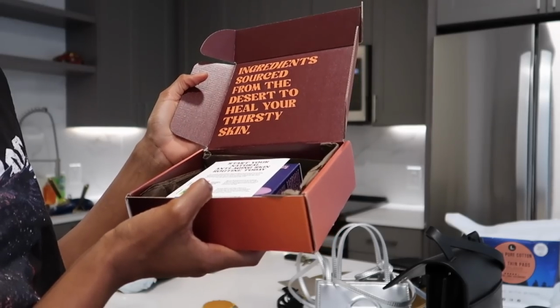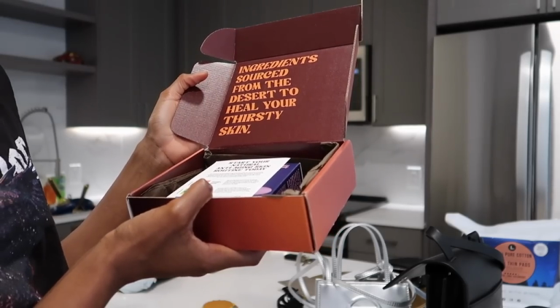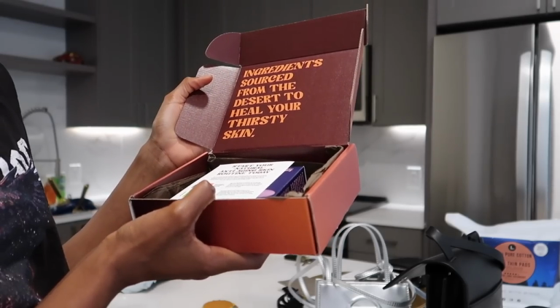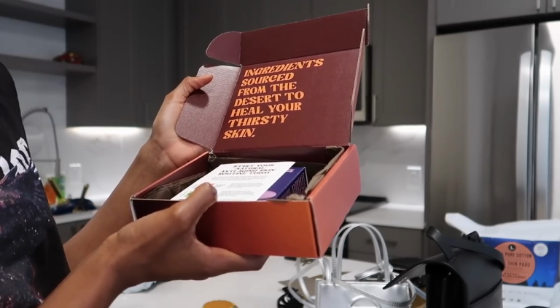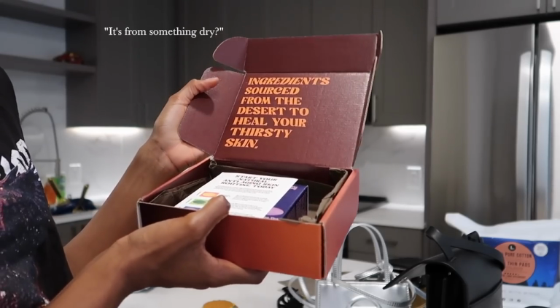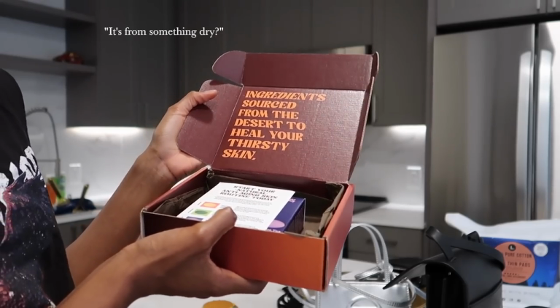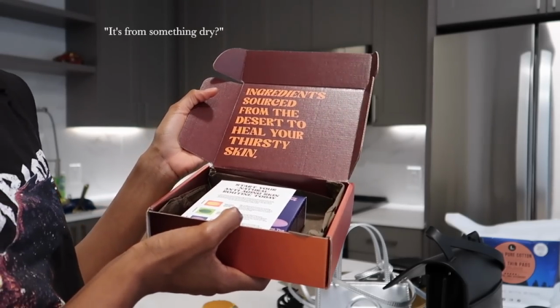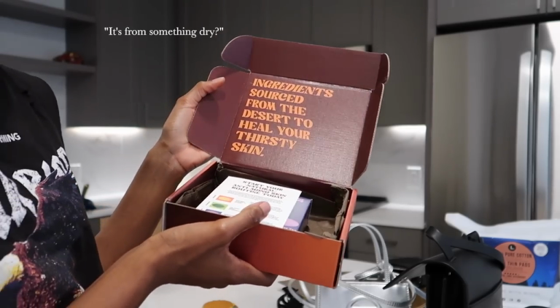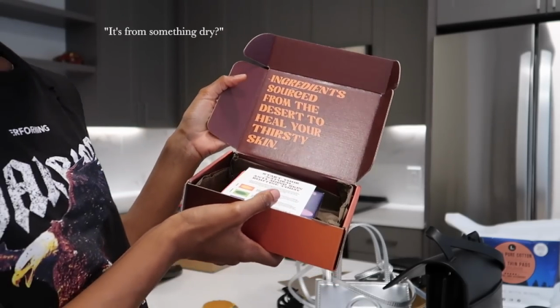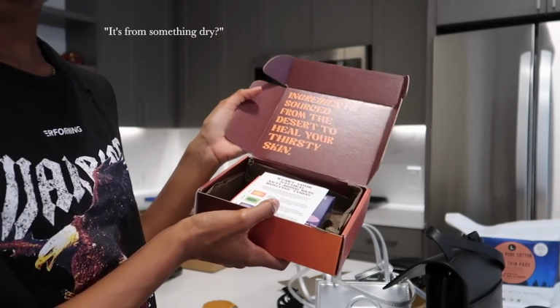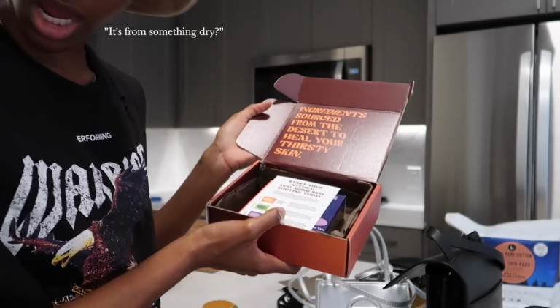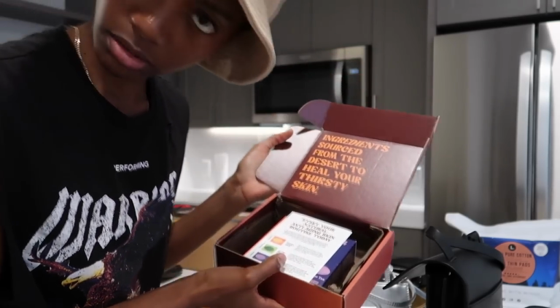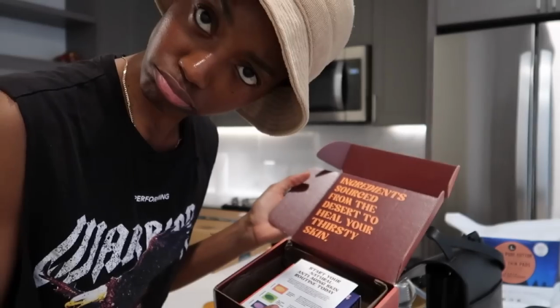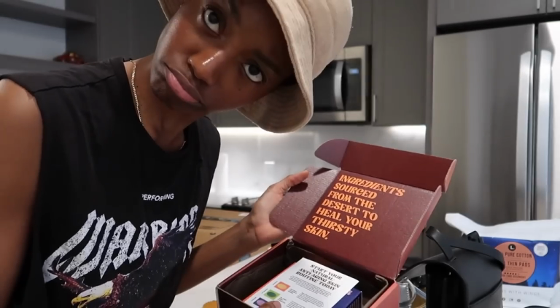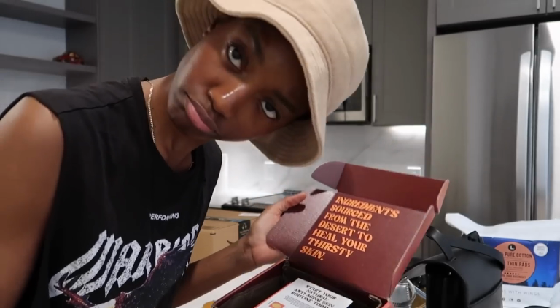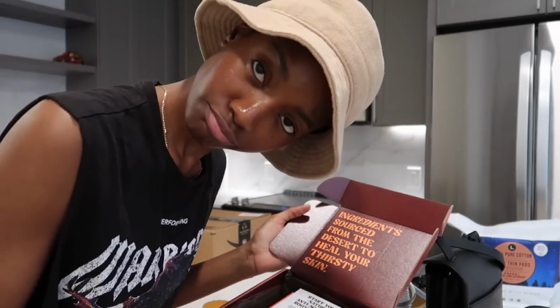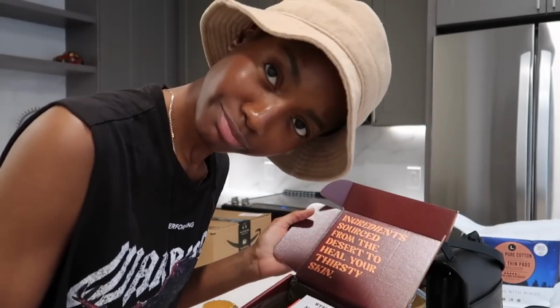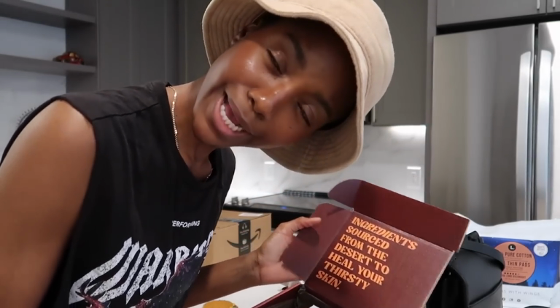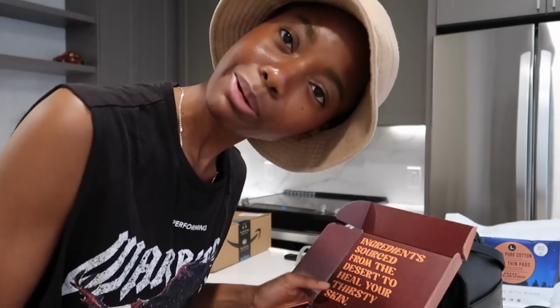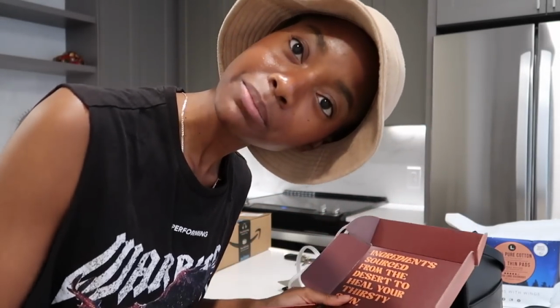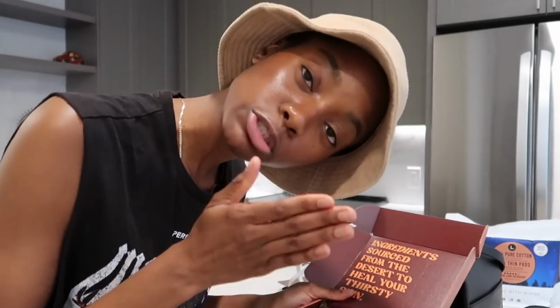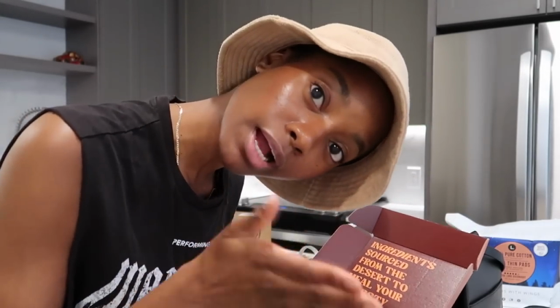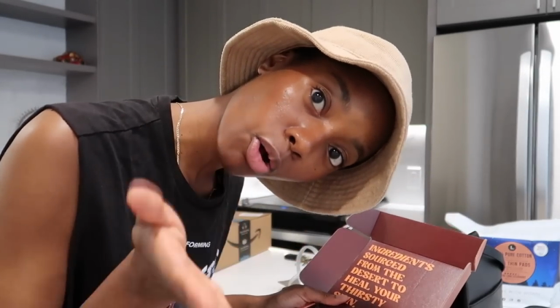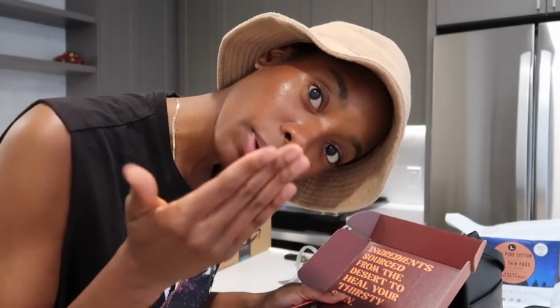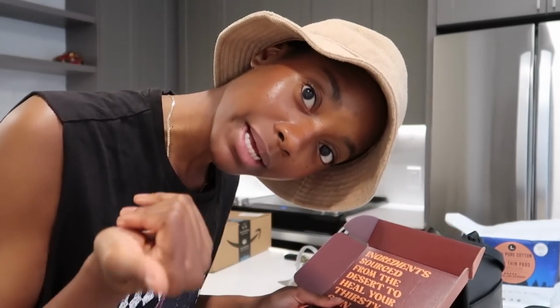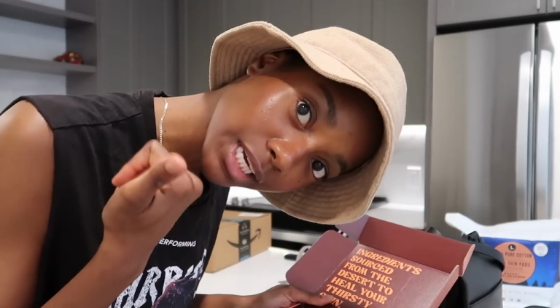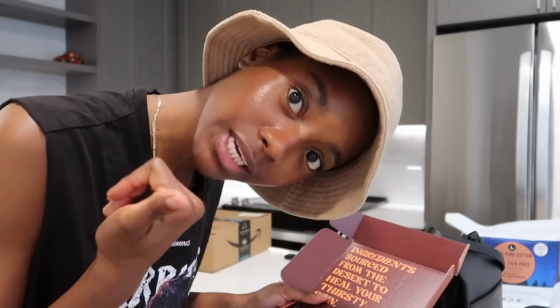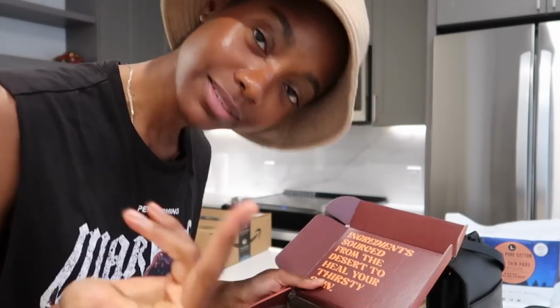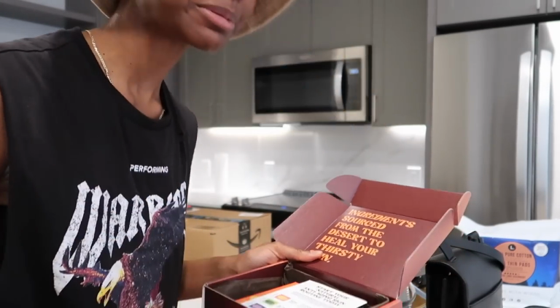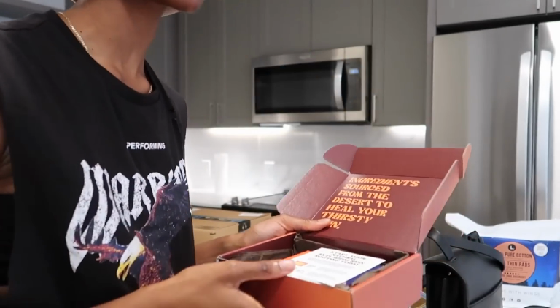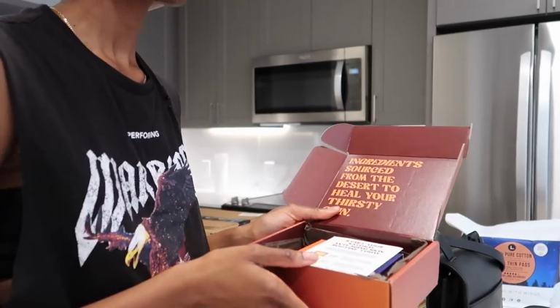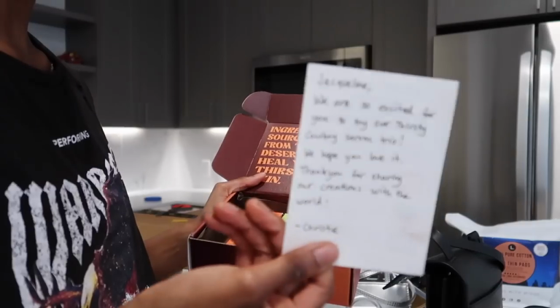So is something sourced from something dry going to make my skin... I'm just kidding.